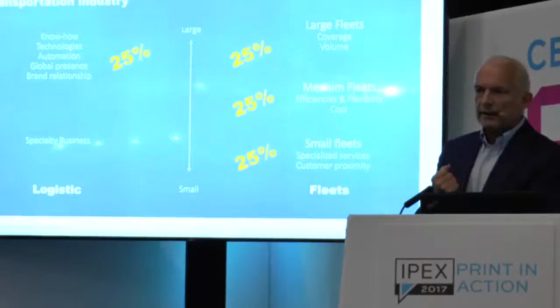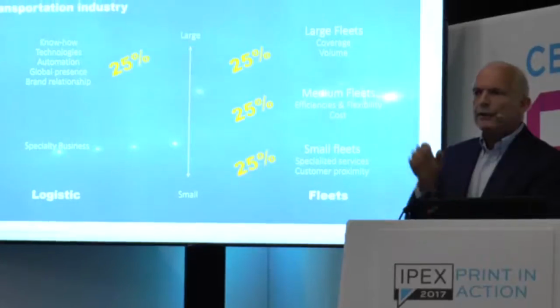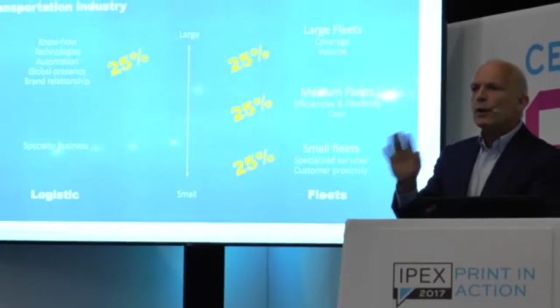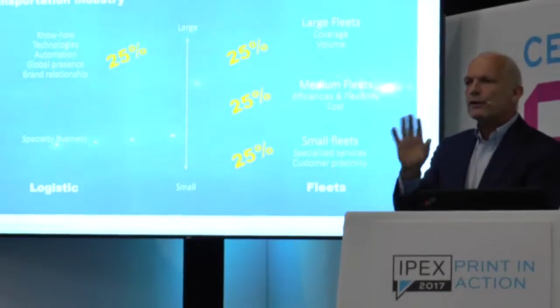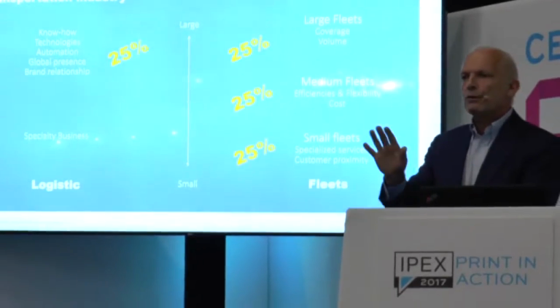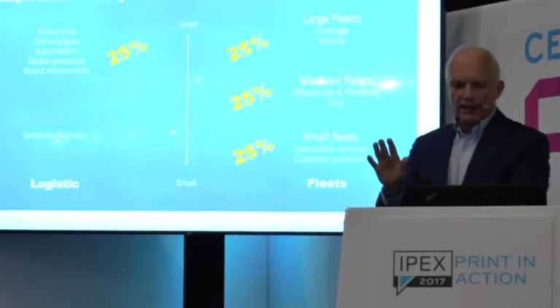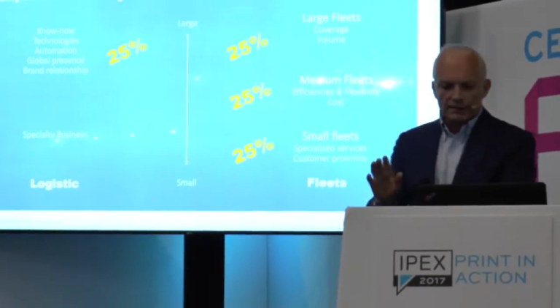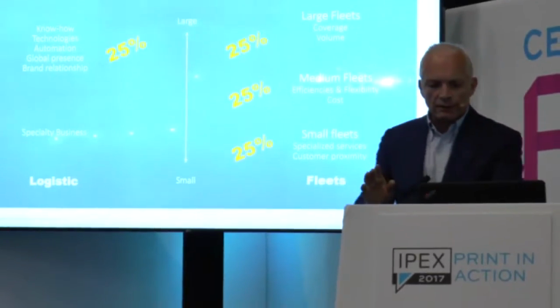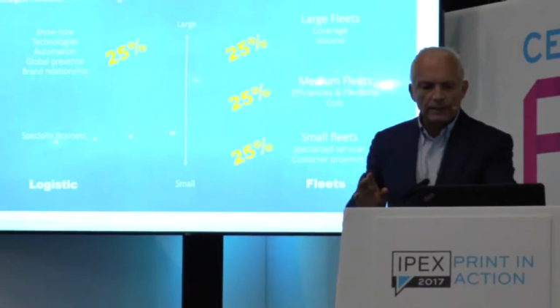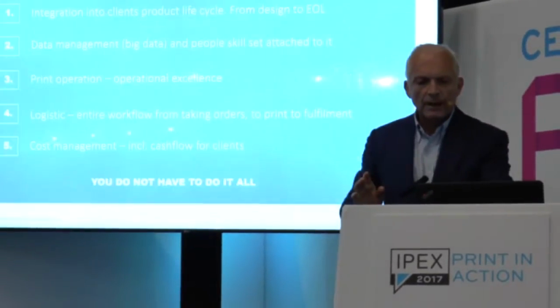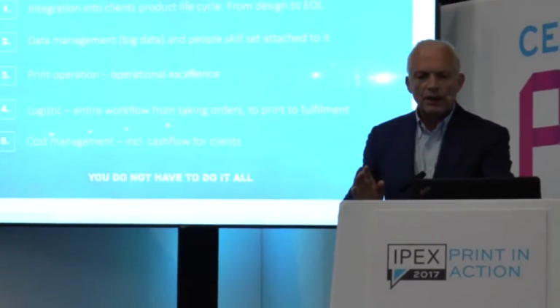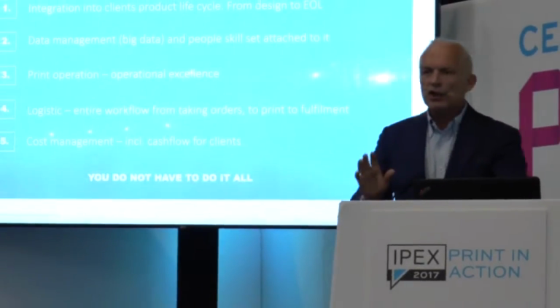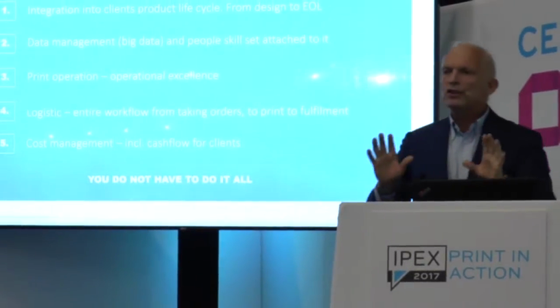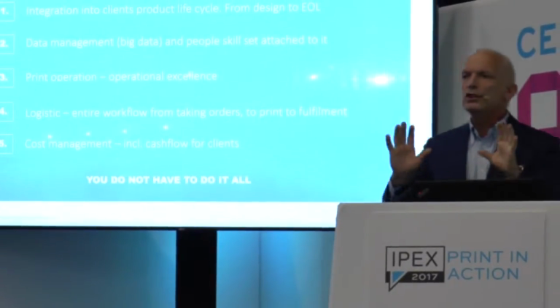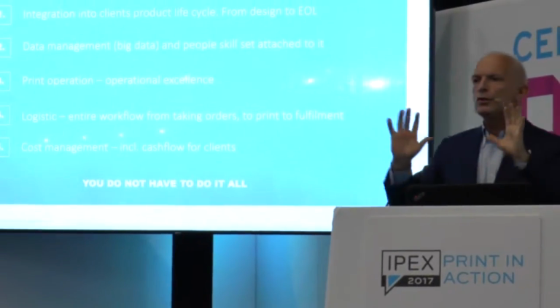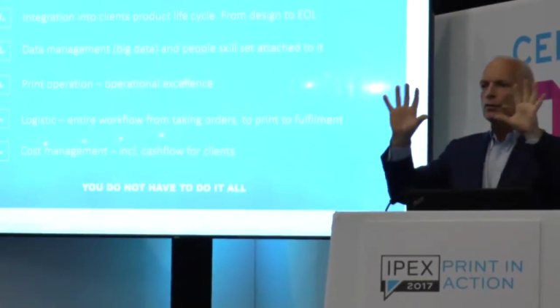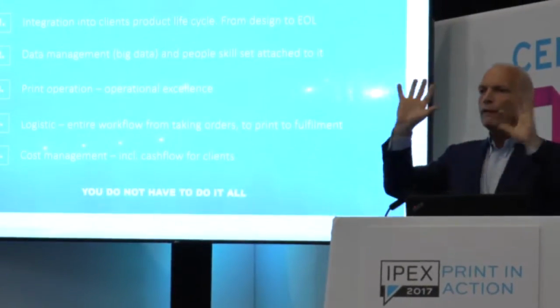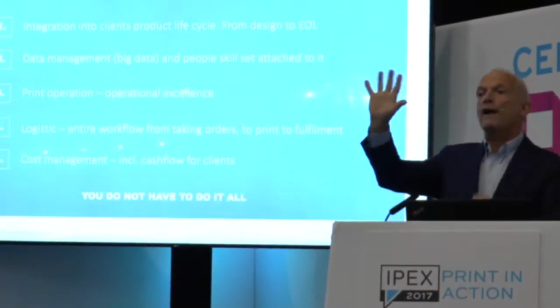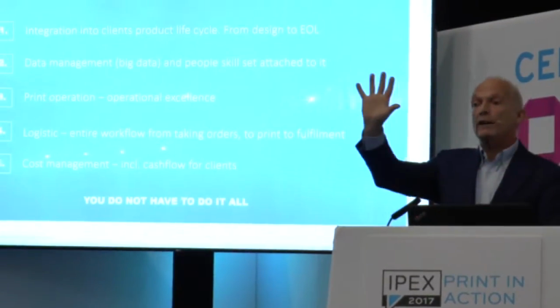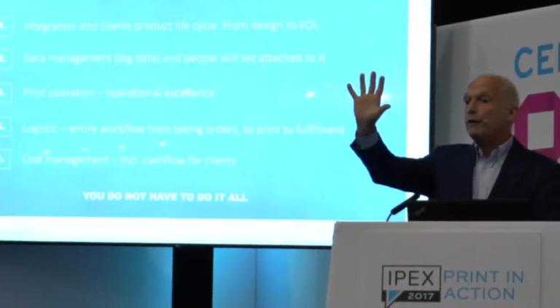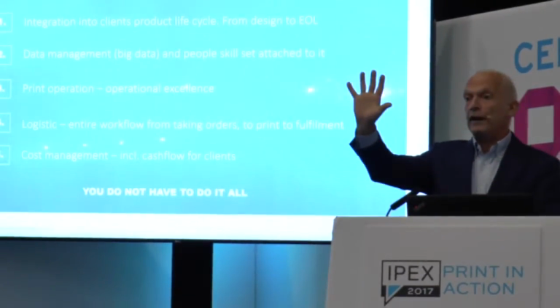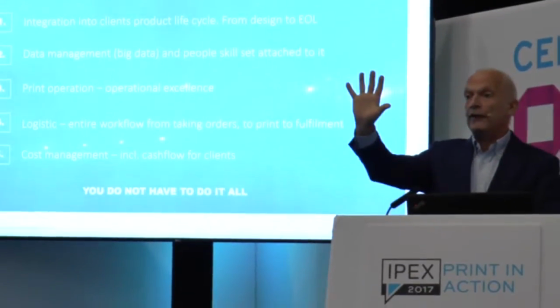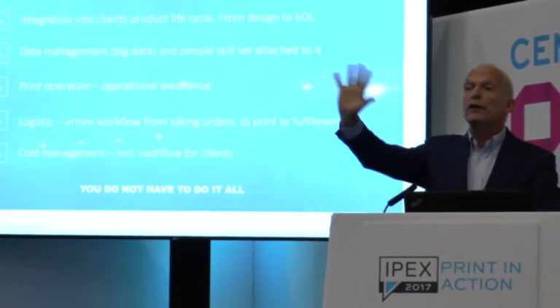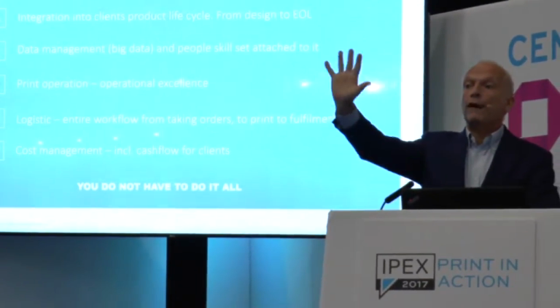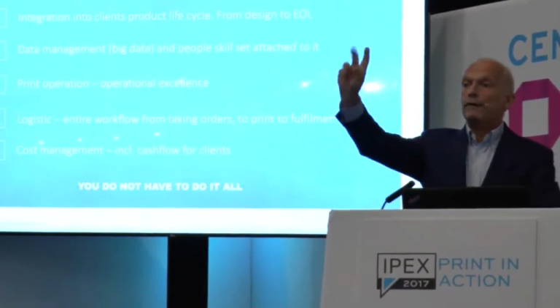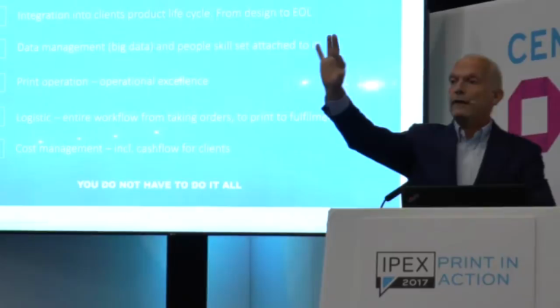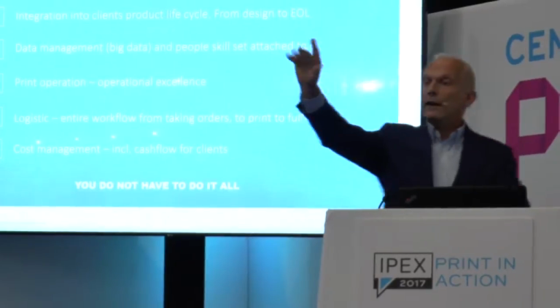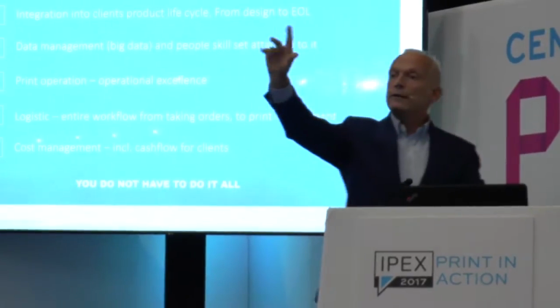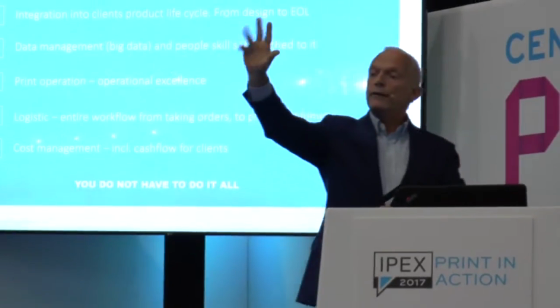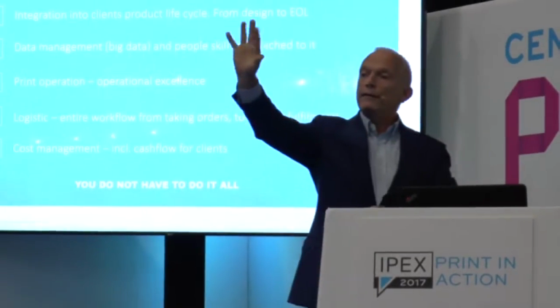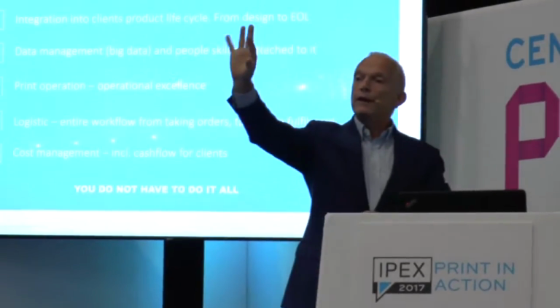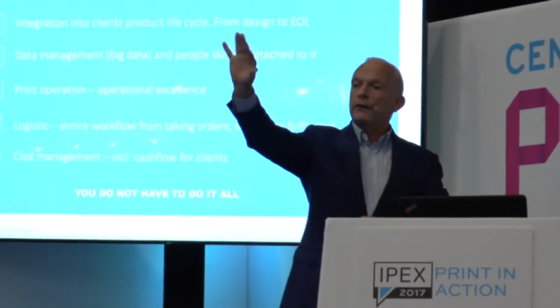If you are in the printing industry, you need to do five things — only five, like the five figures.